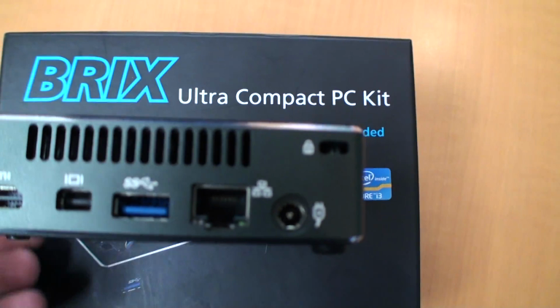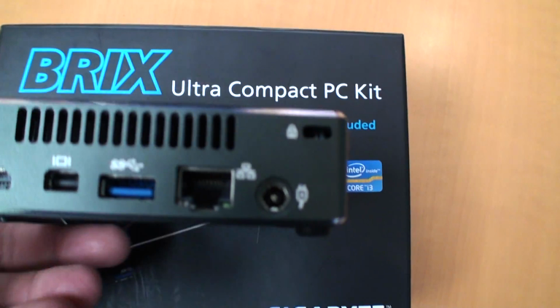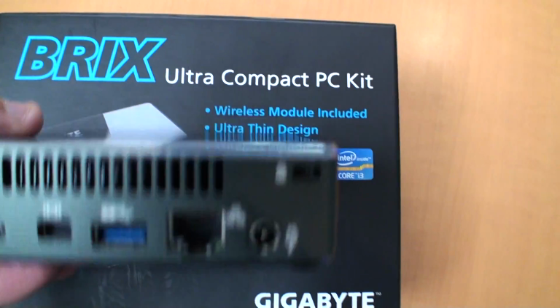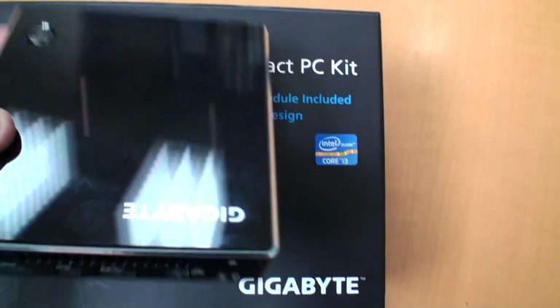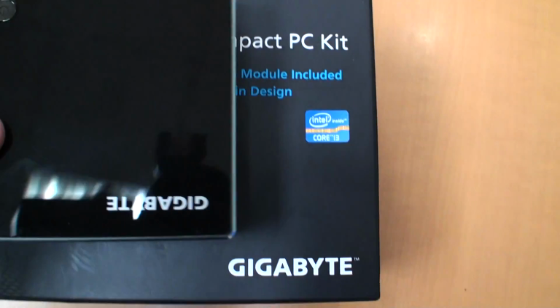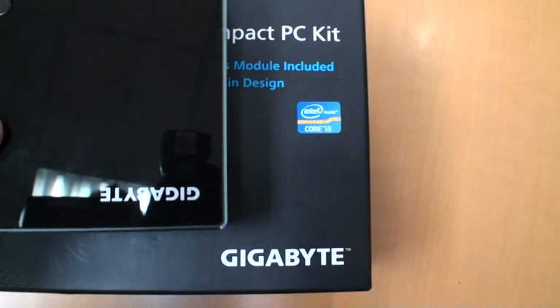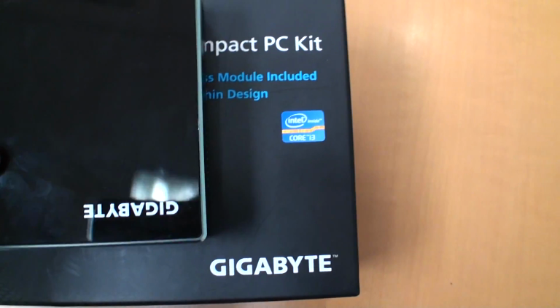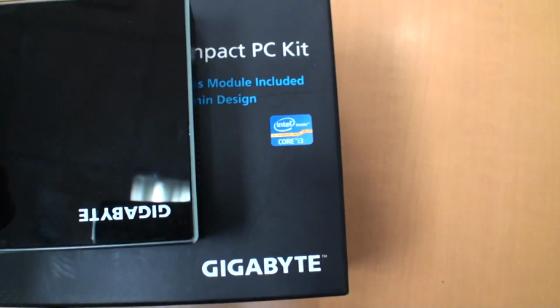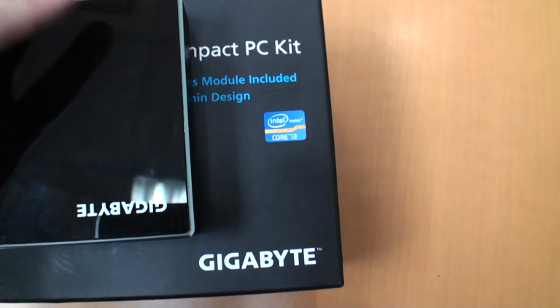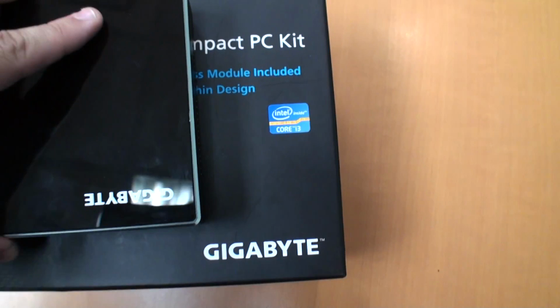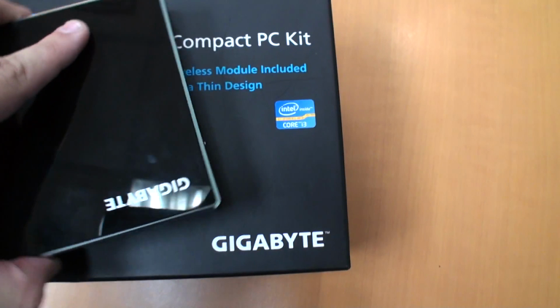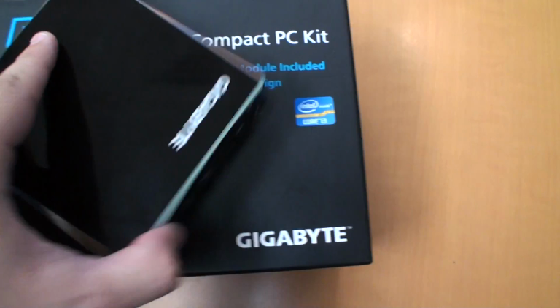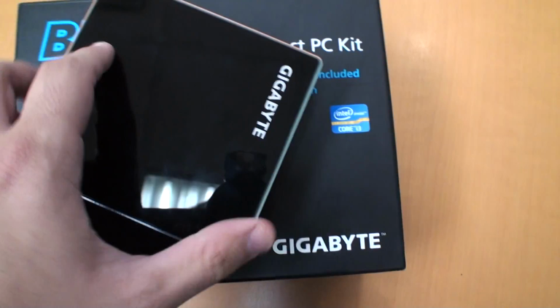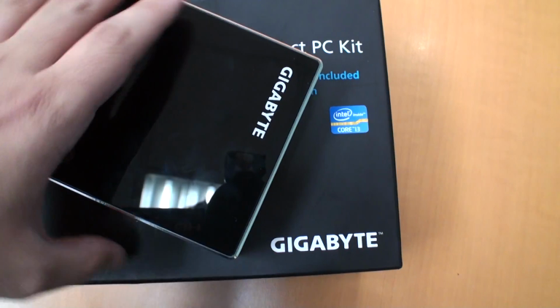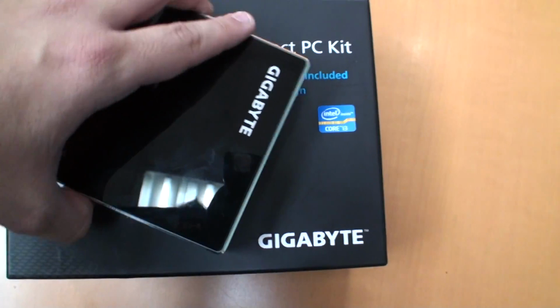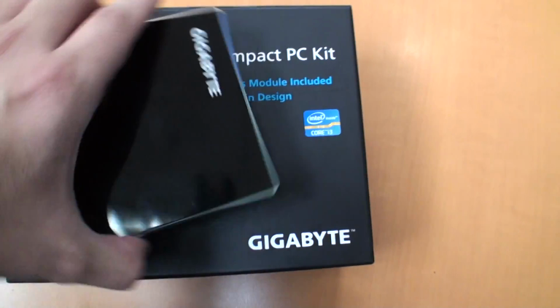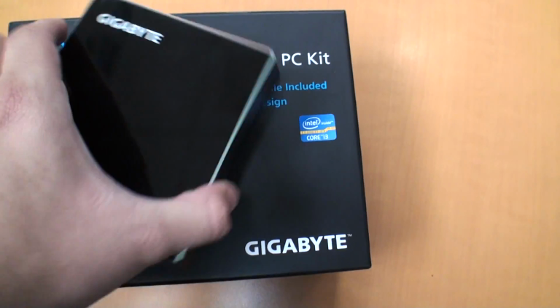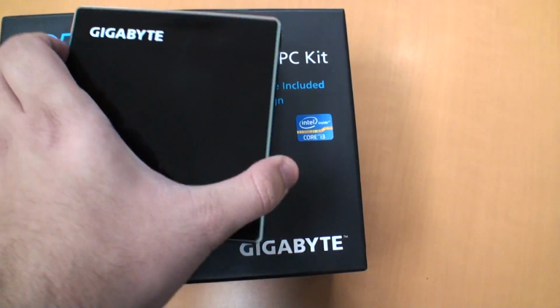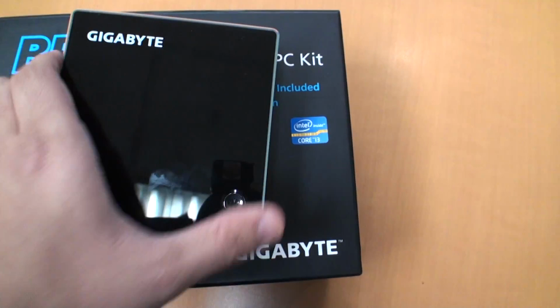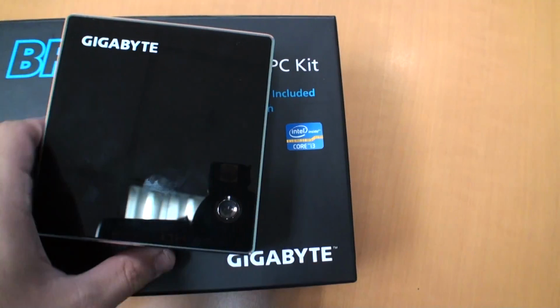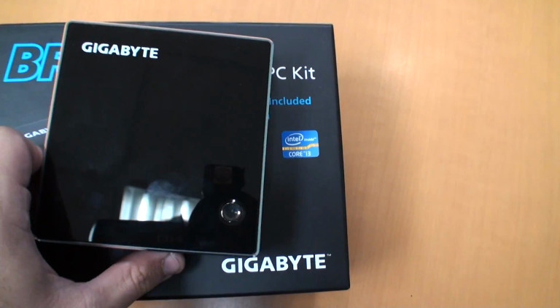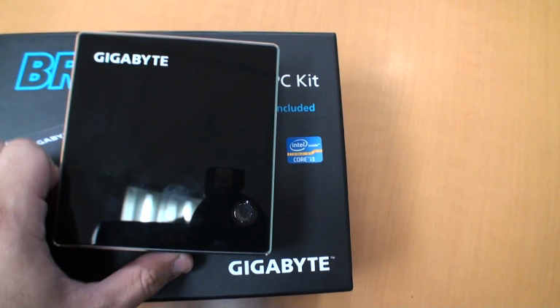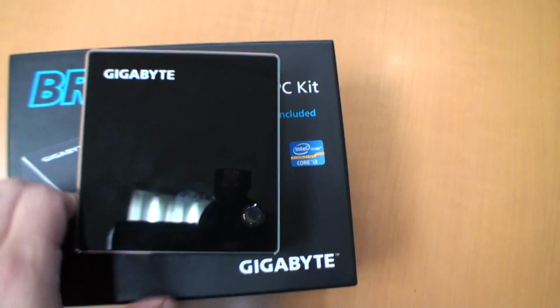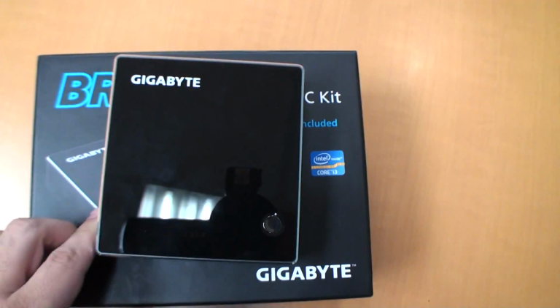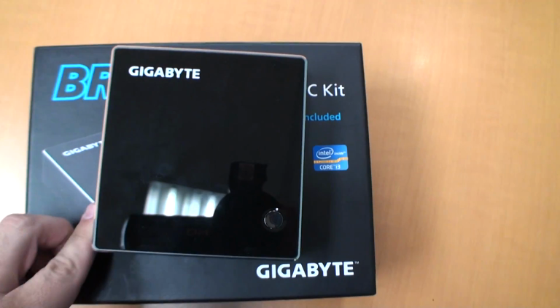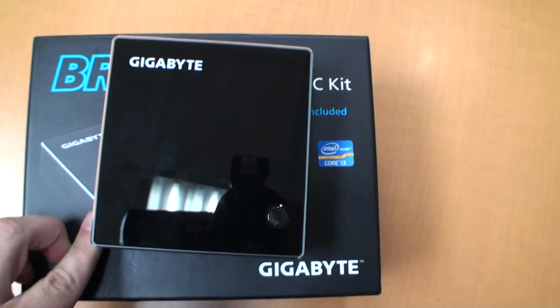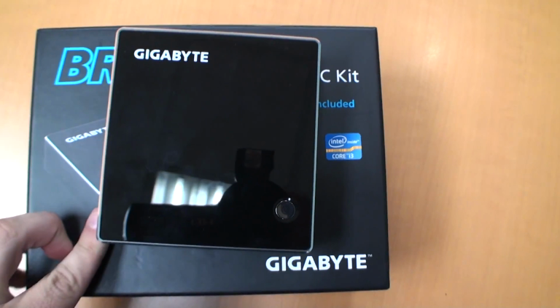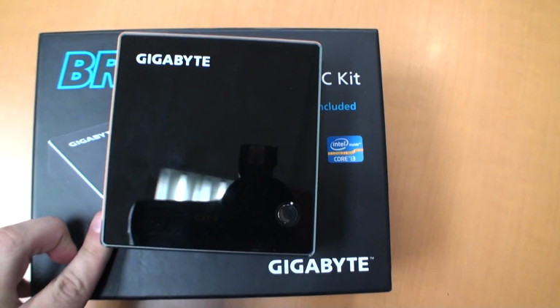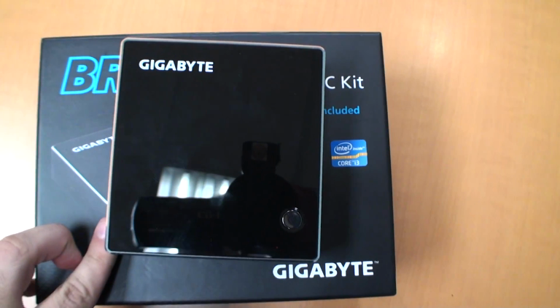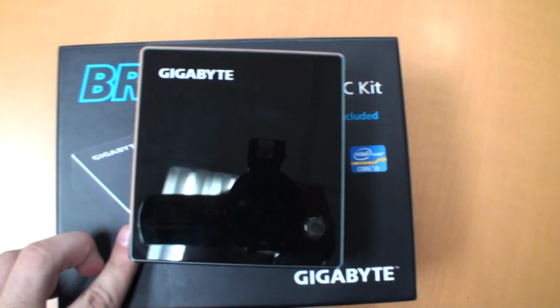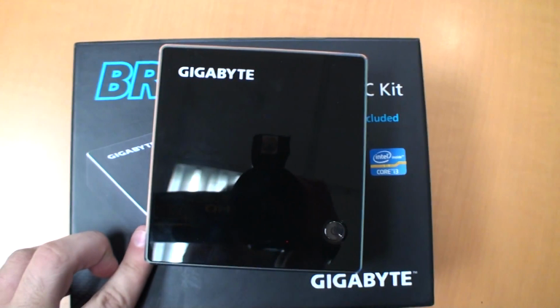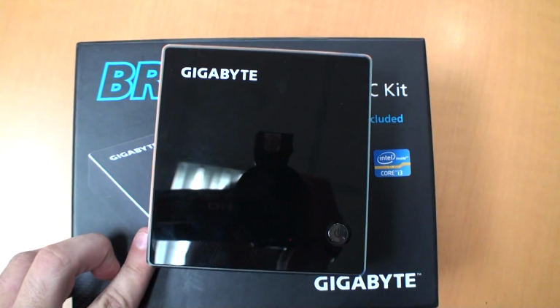We will have a sample and a better look at this in the next couple of weeks after Computex, so check back soon. Thanks.